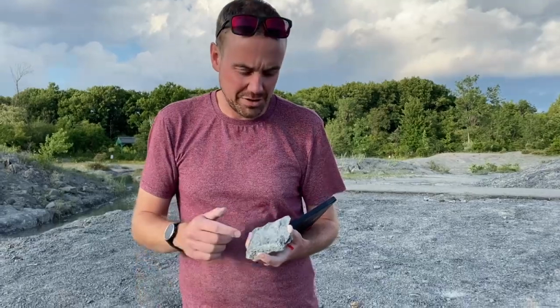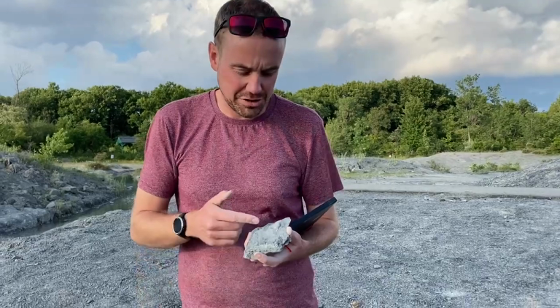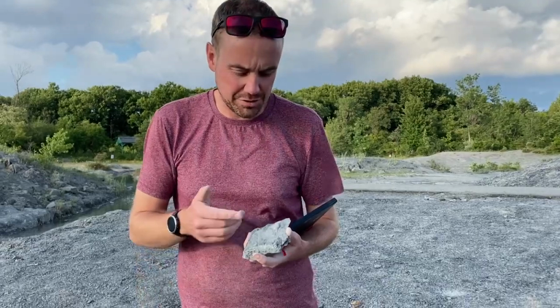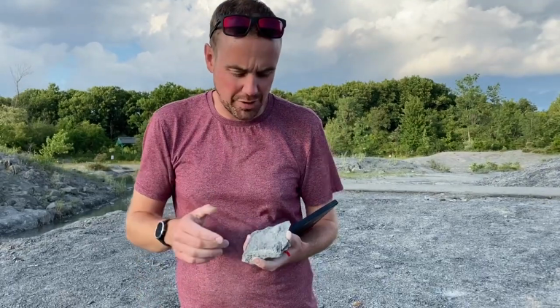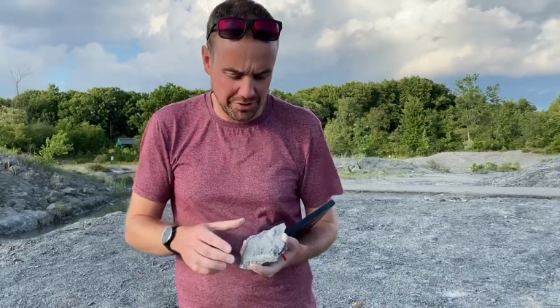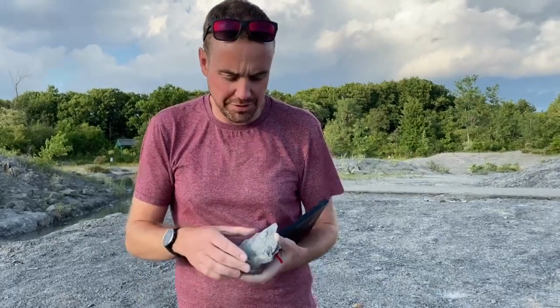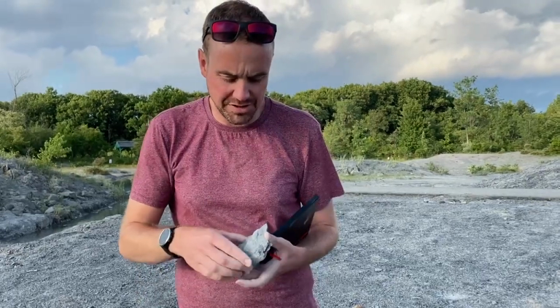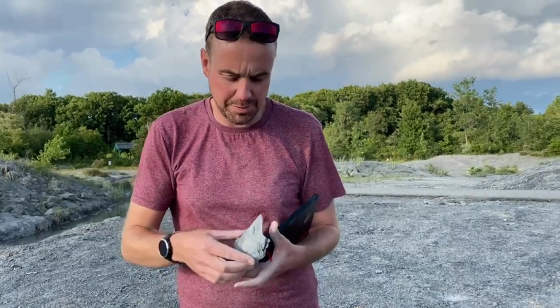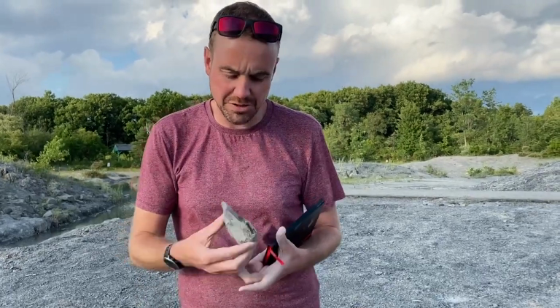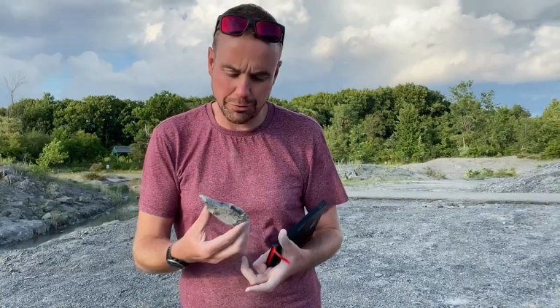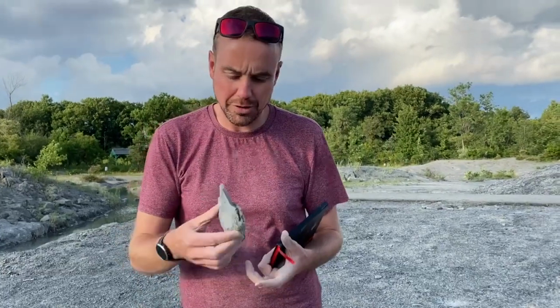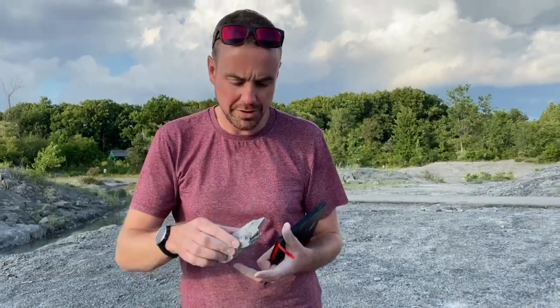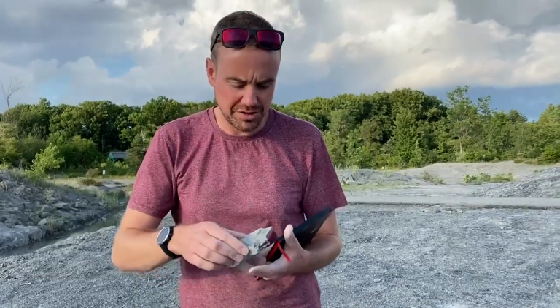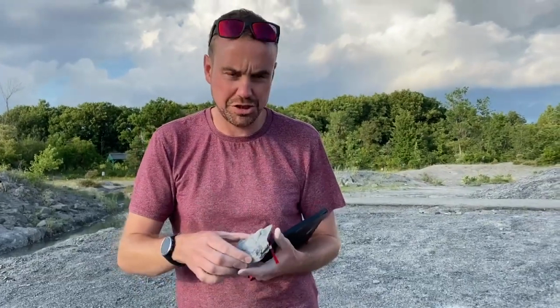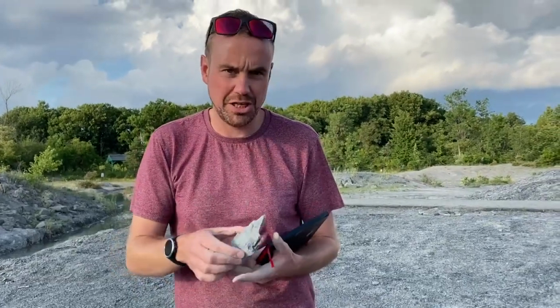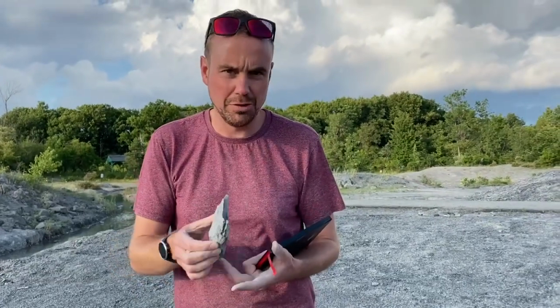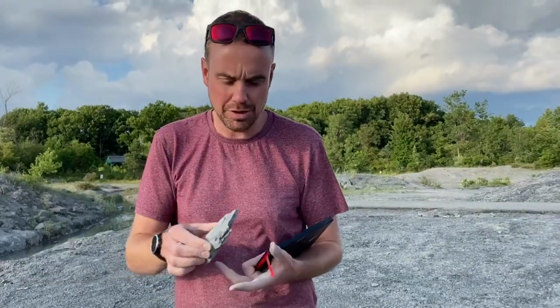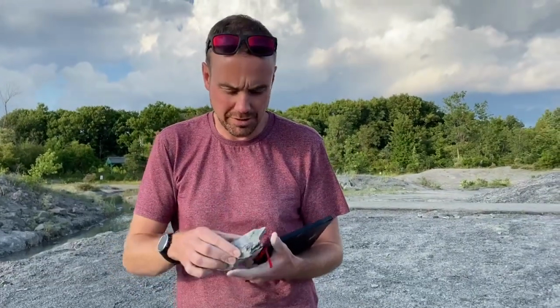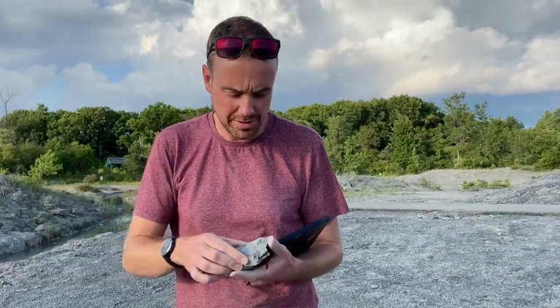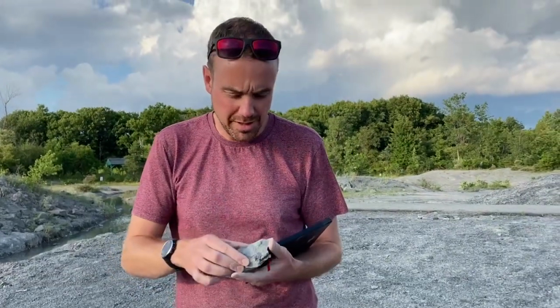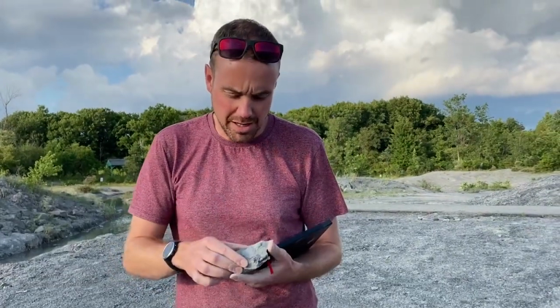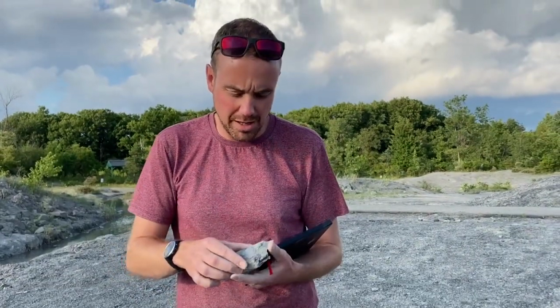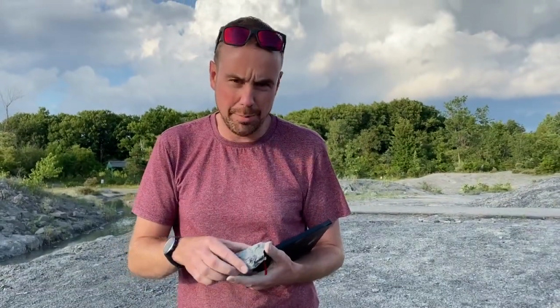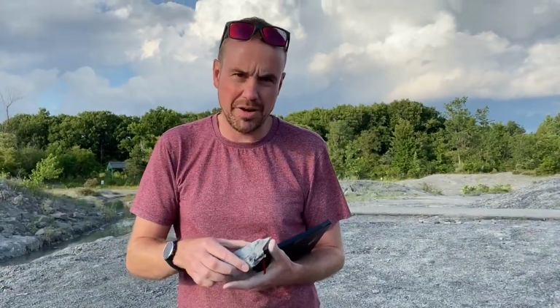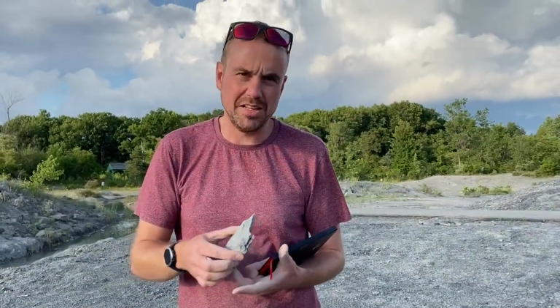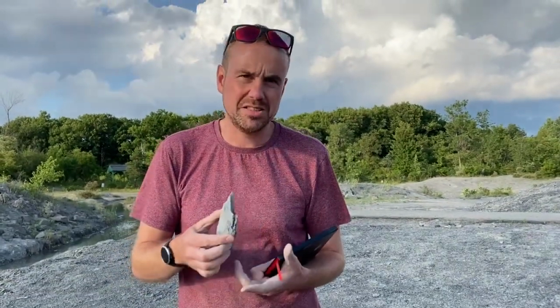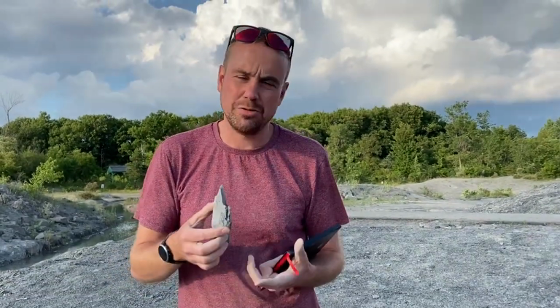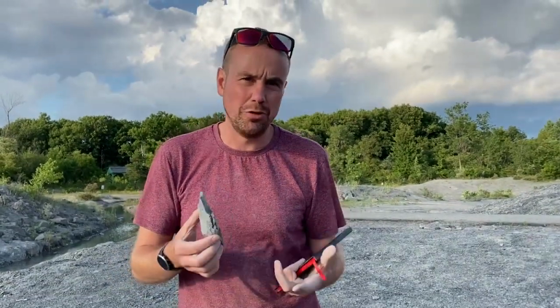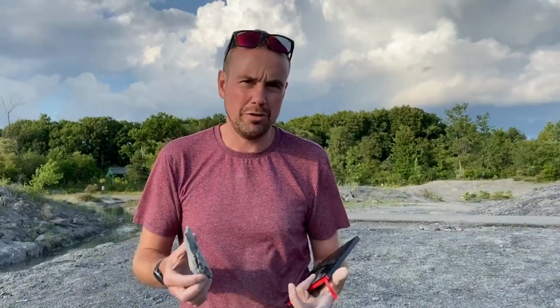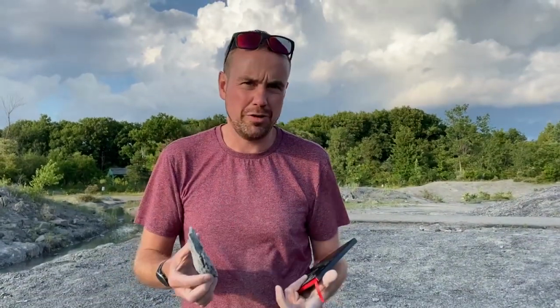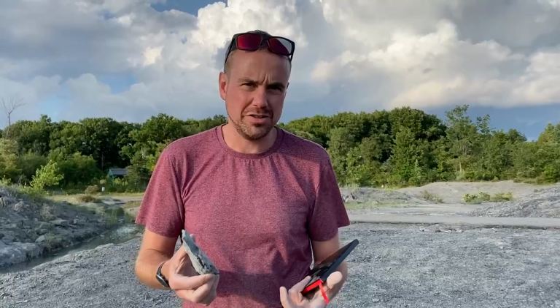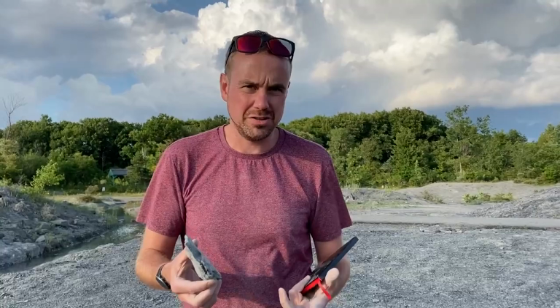I just found here this piece of rock. It's a shale rock, but it's full of fossils.